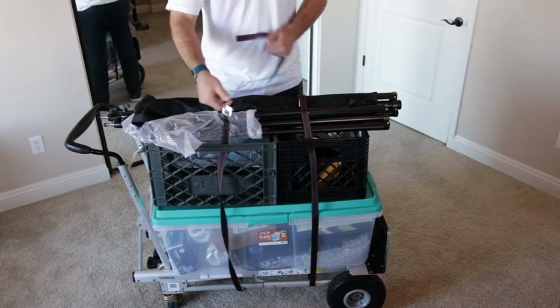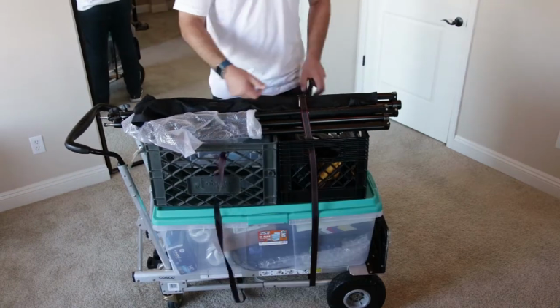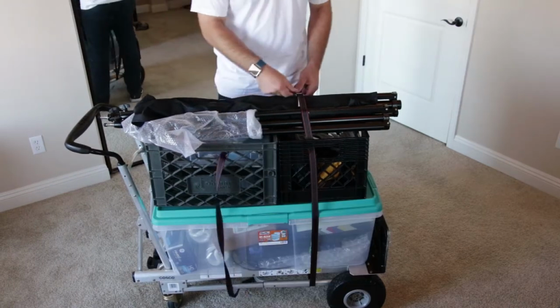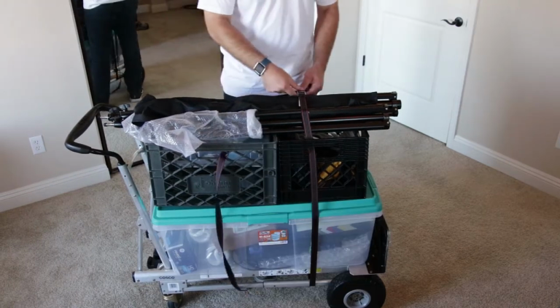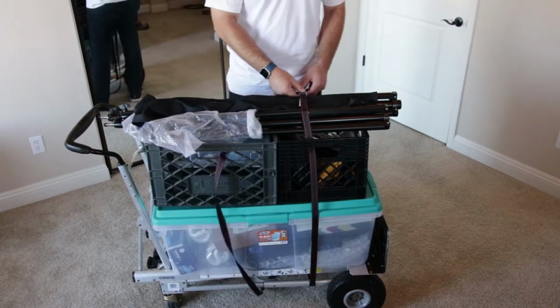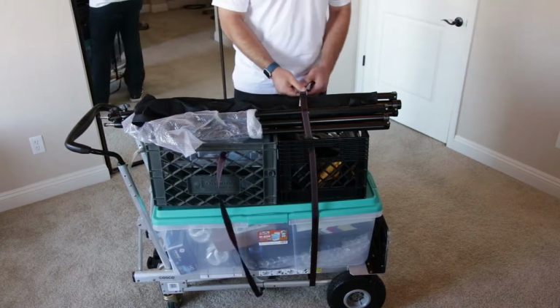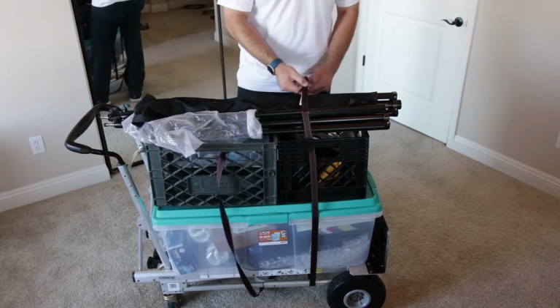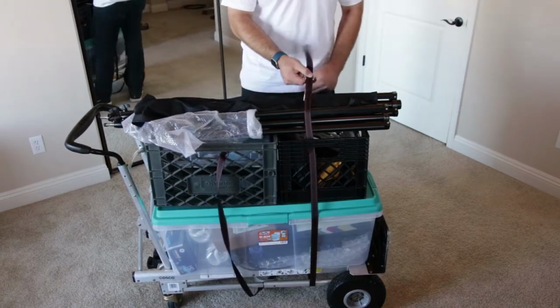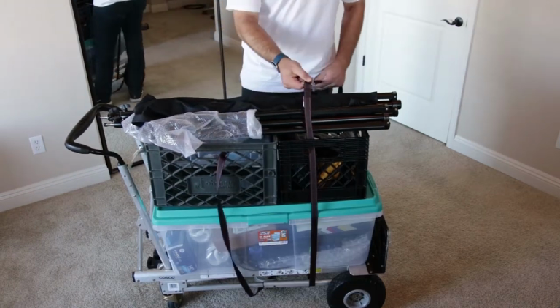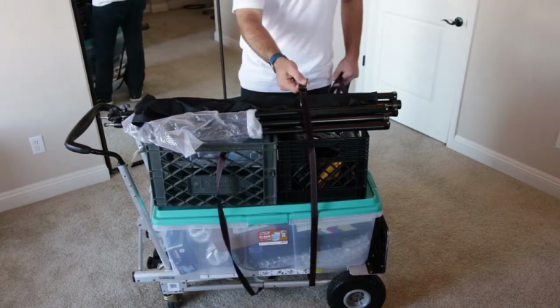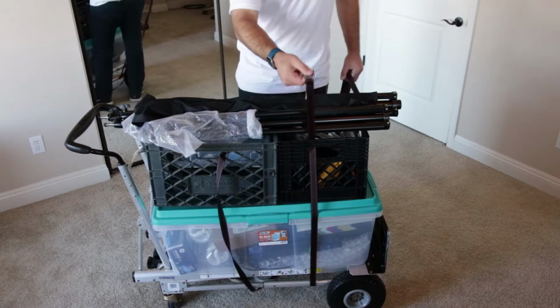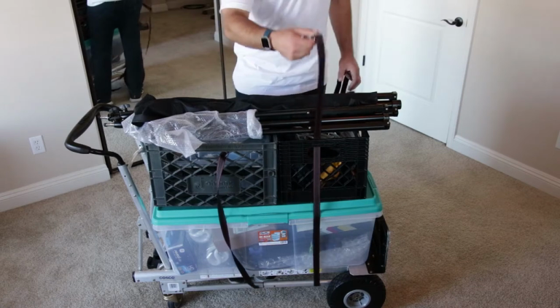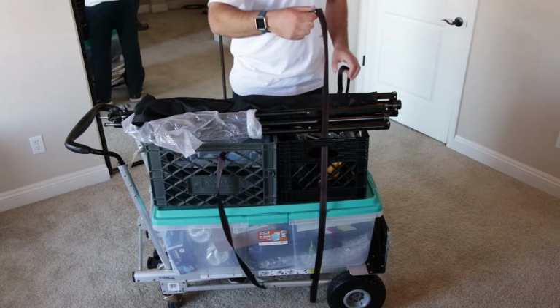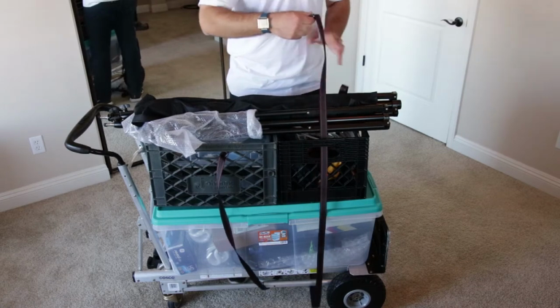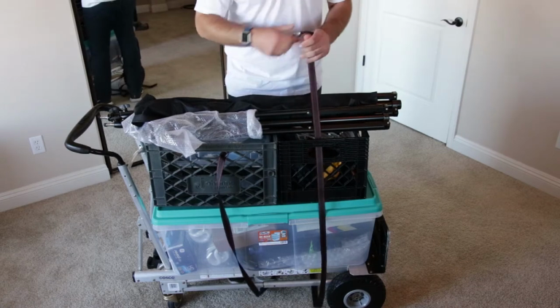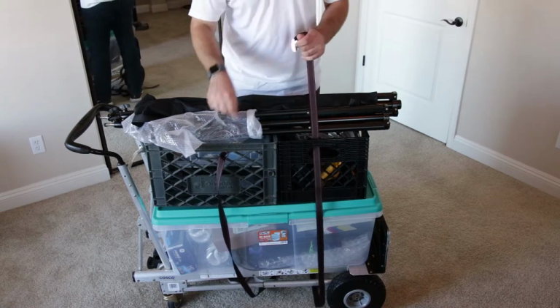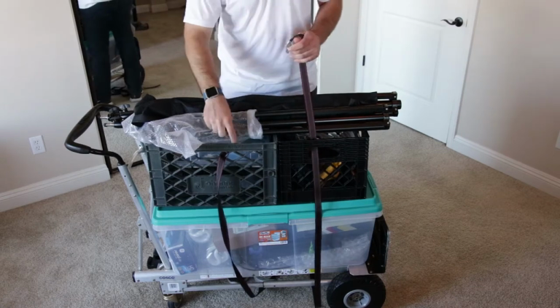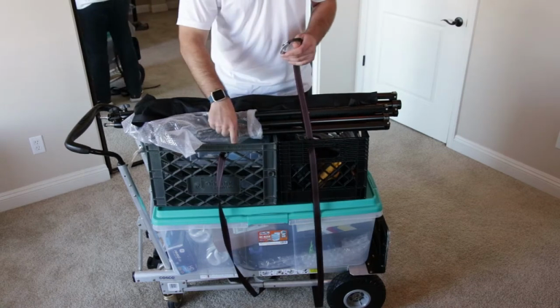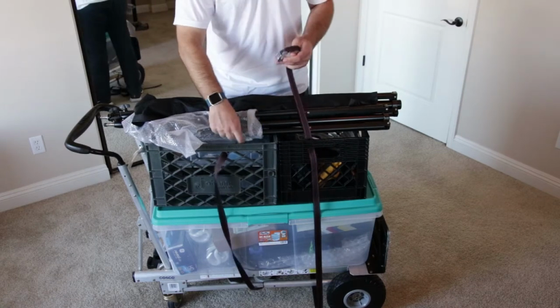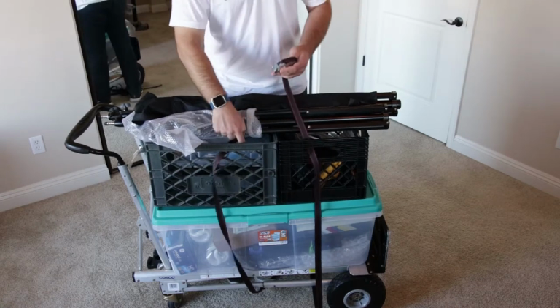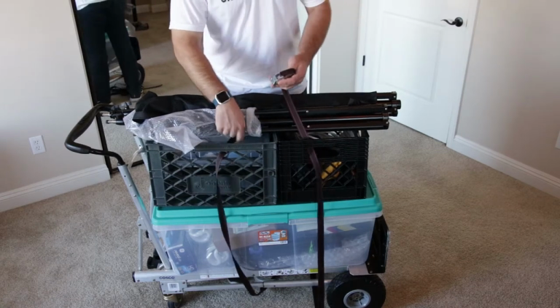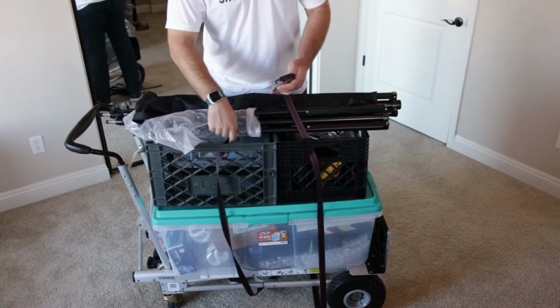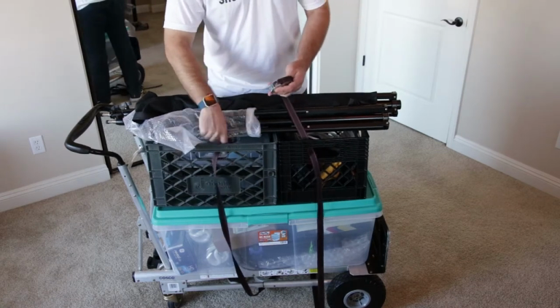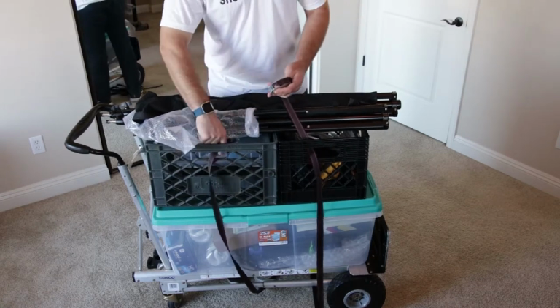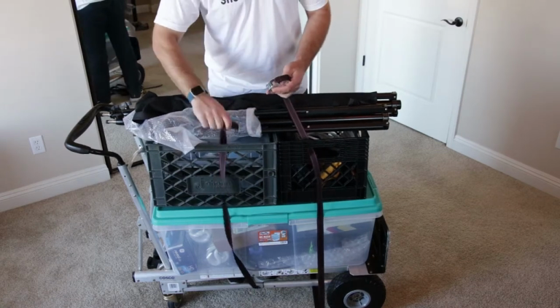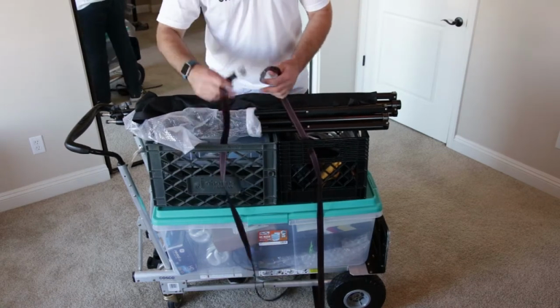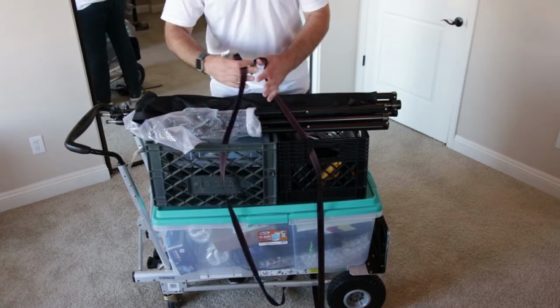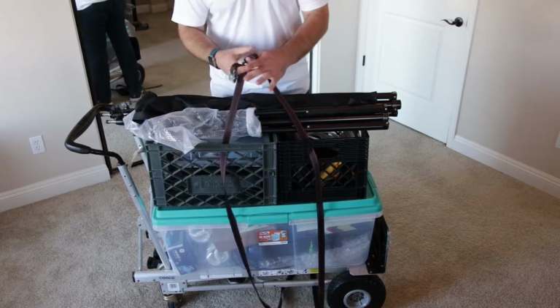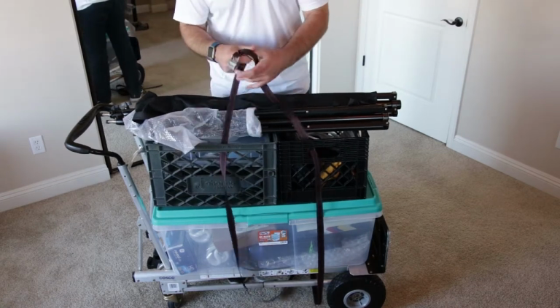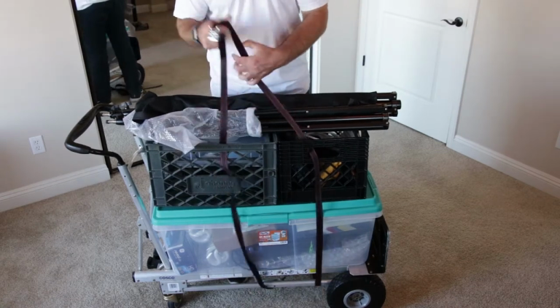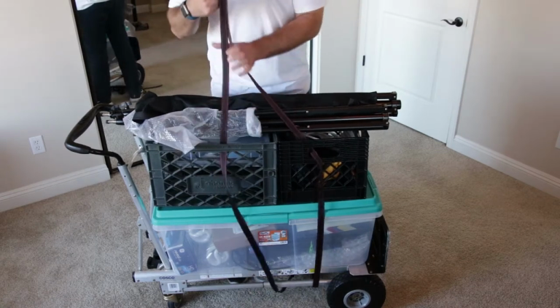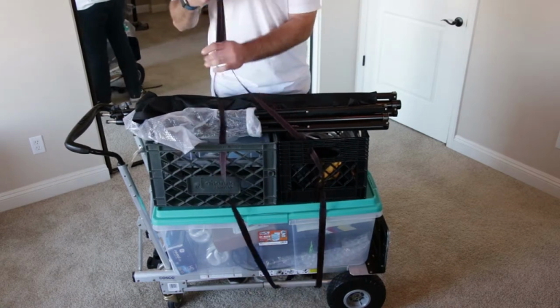First things first: tie downs. They keep everything in place while I'm moving this stuff around, and they're always handy on set.